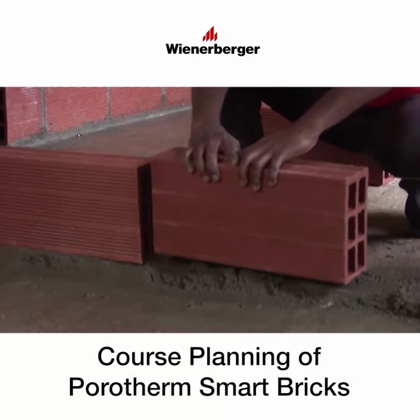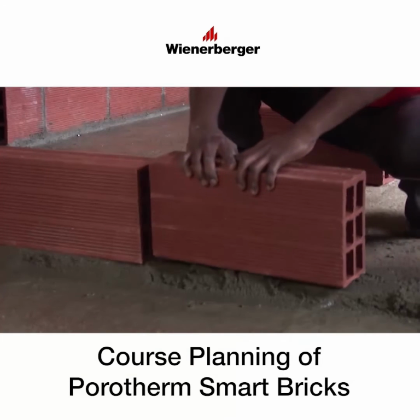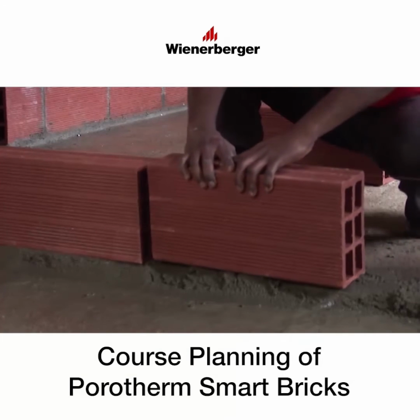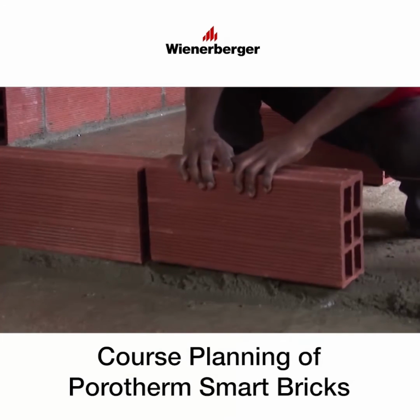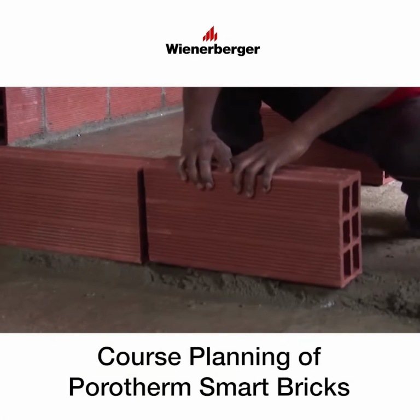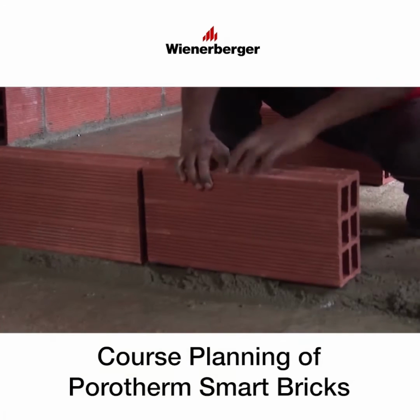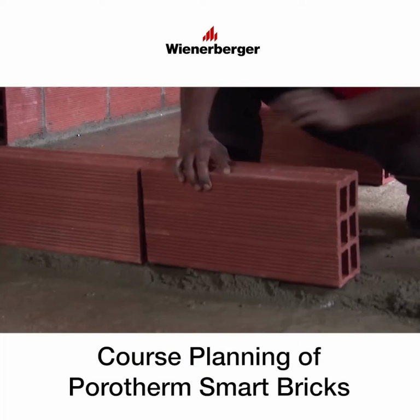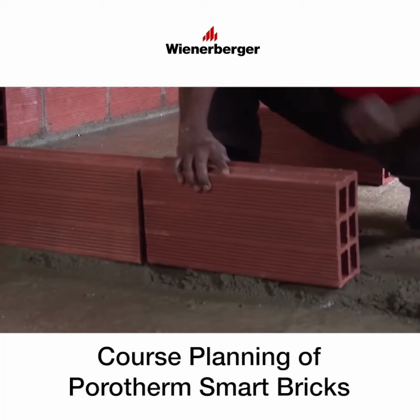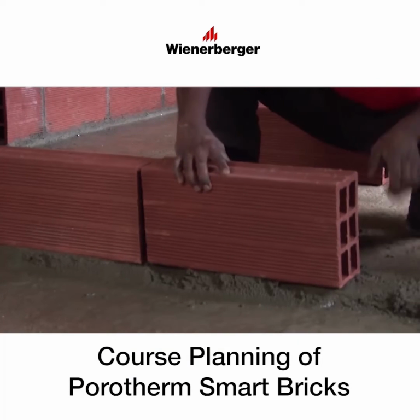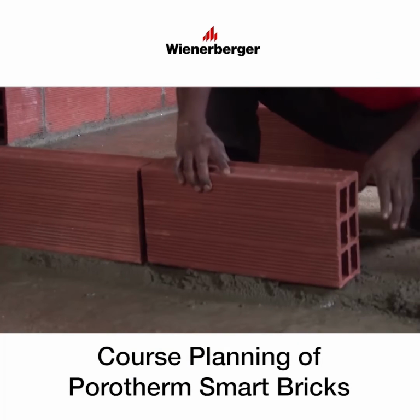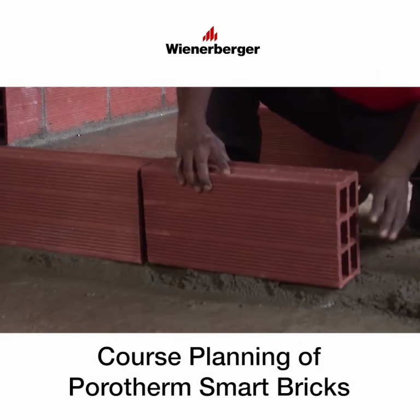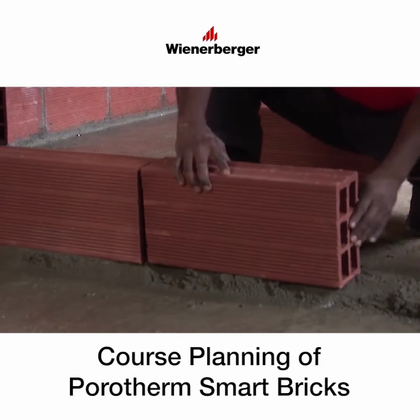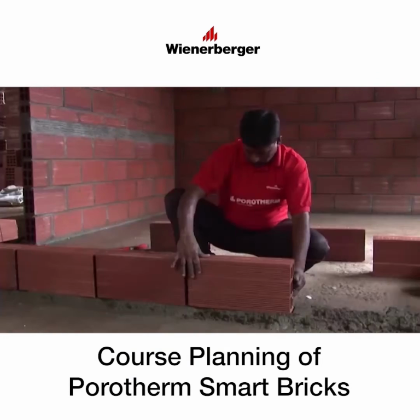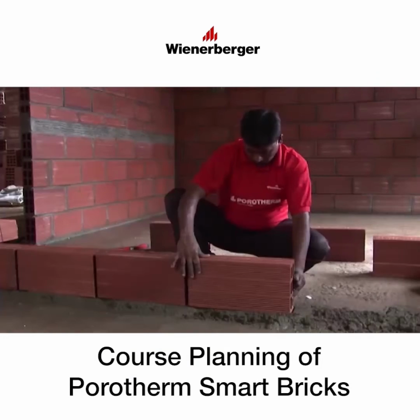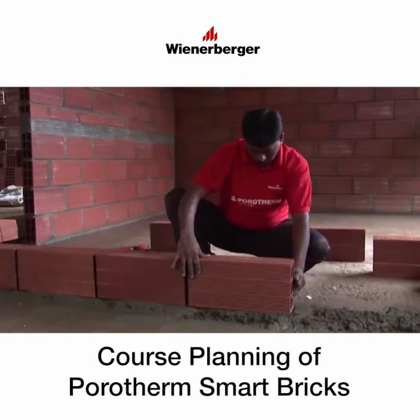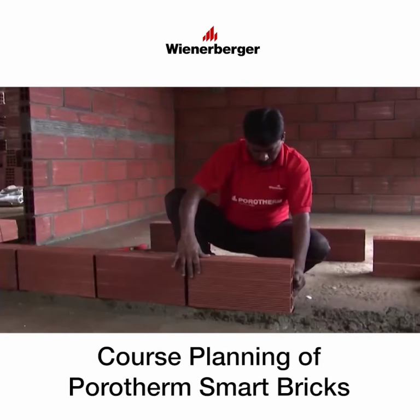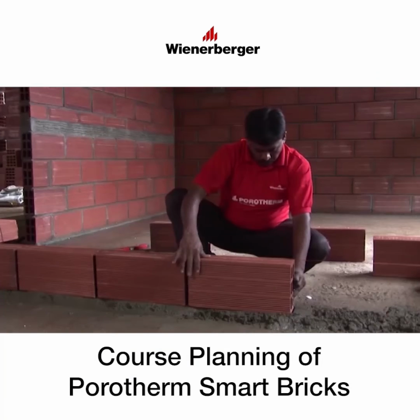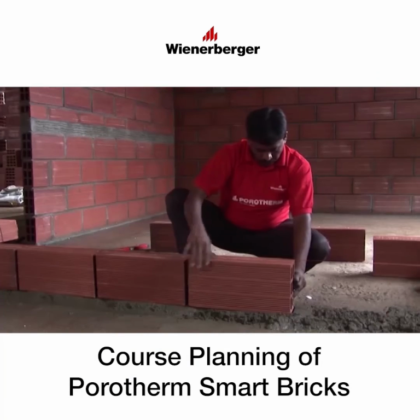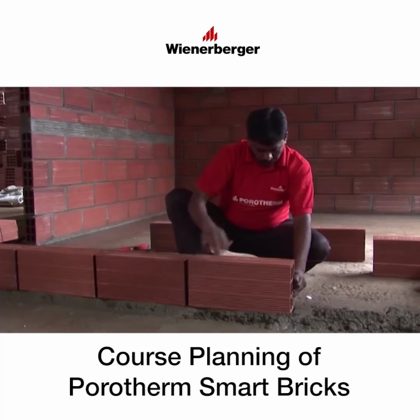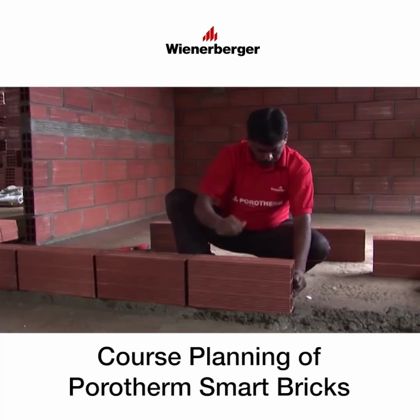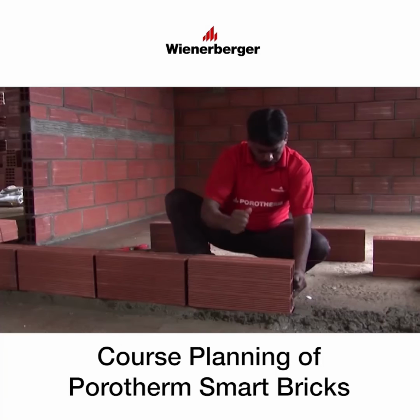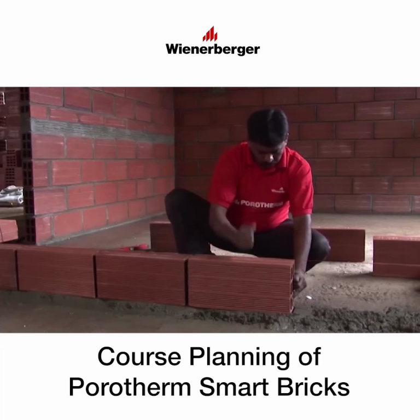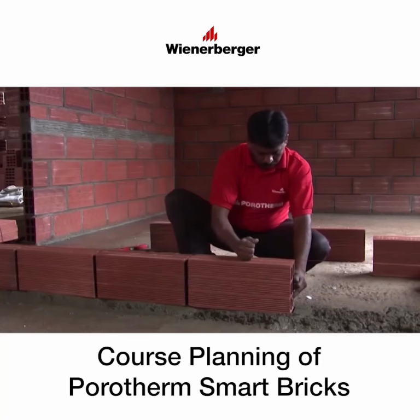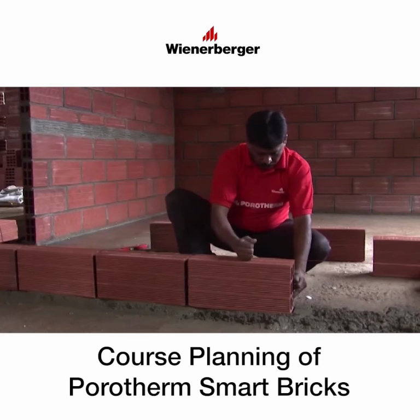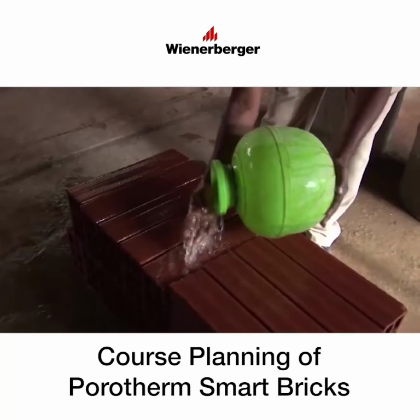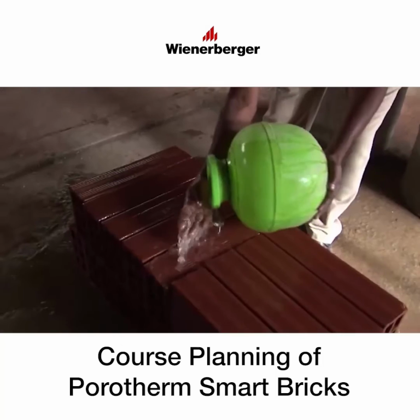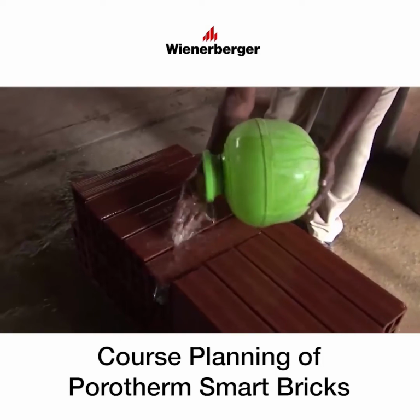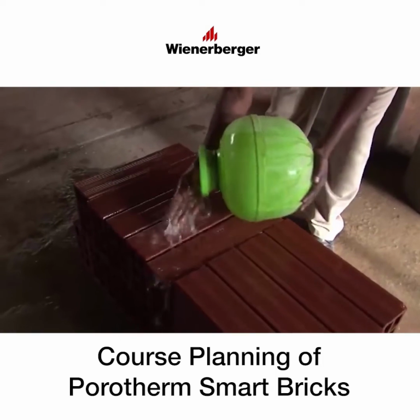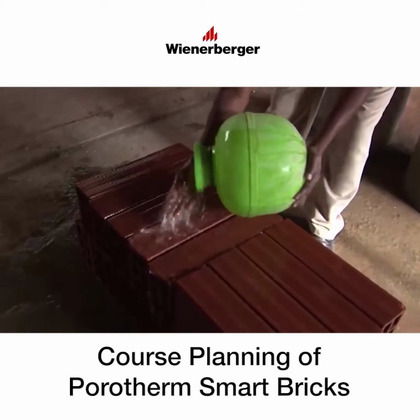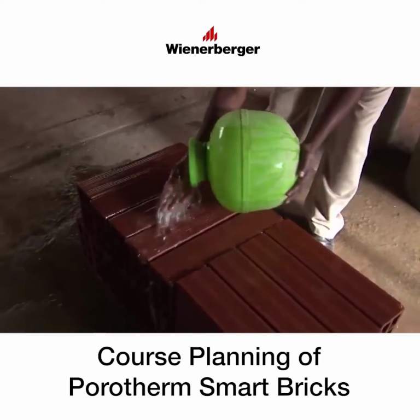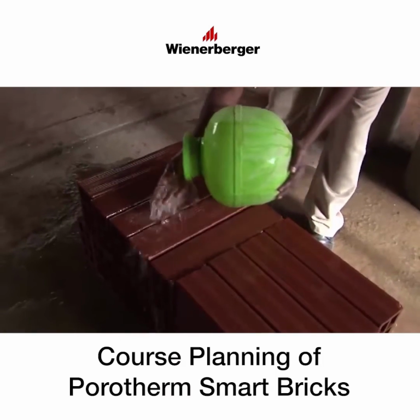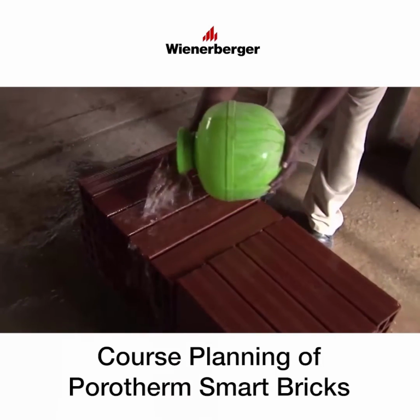For proper bonding of the bricks and mortar, ensure to pre-wet the bricks.